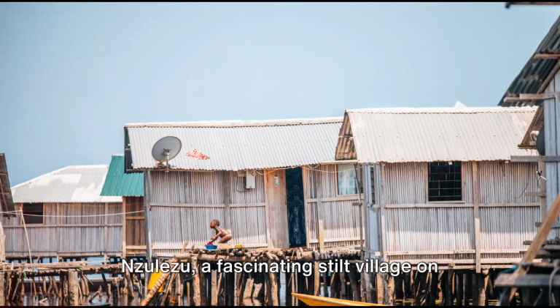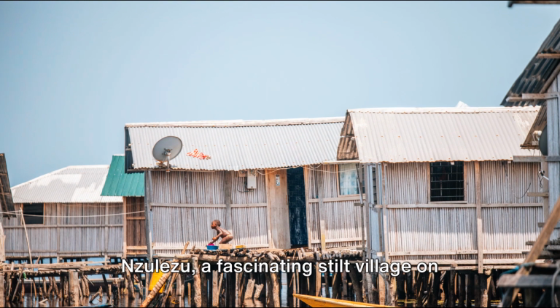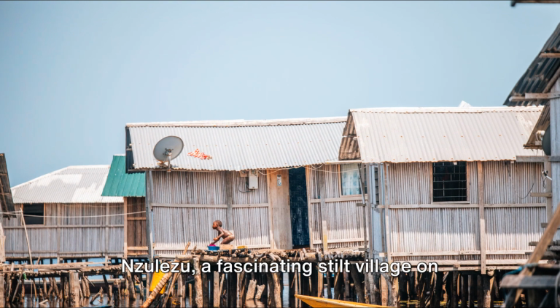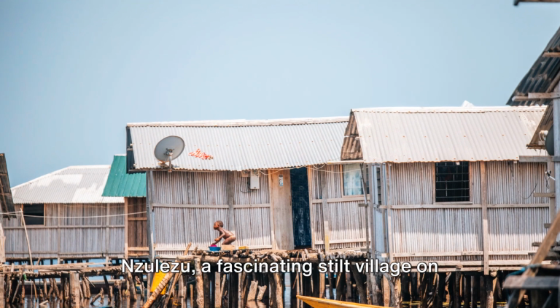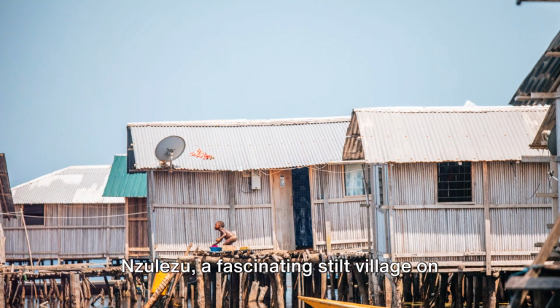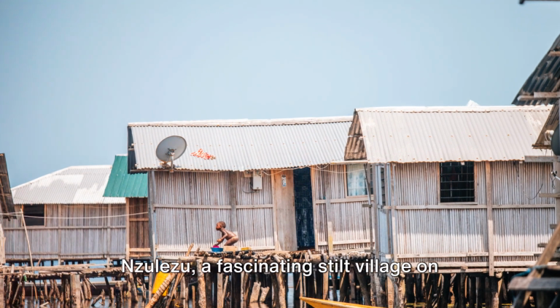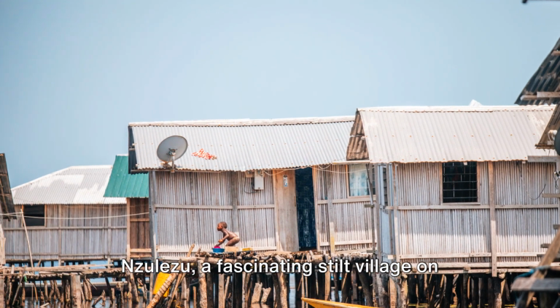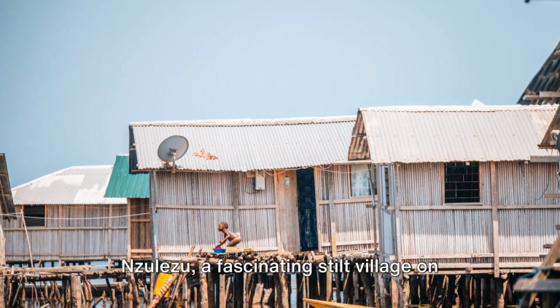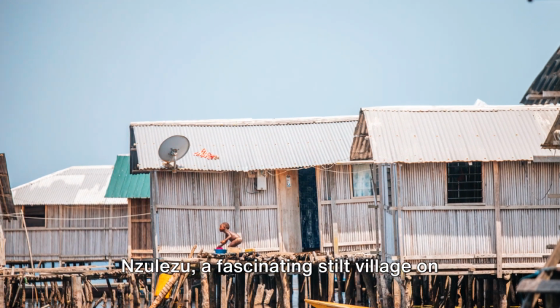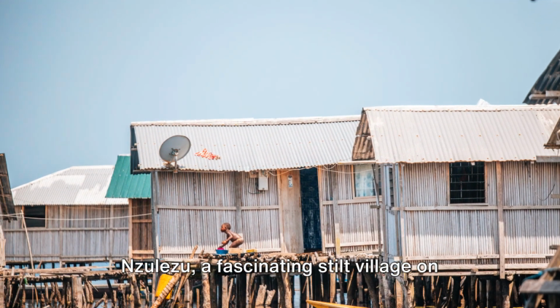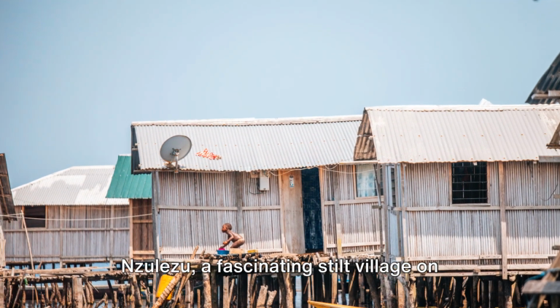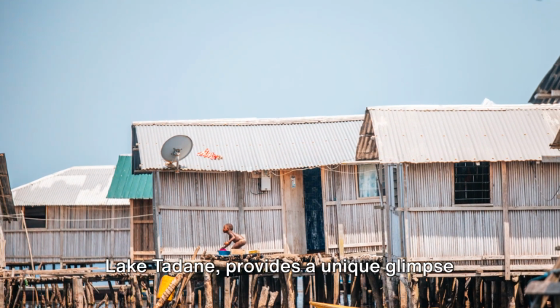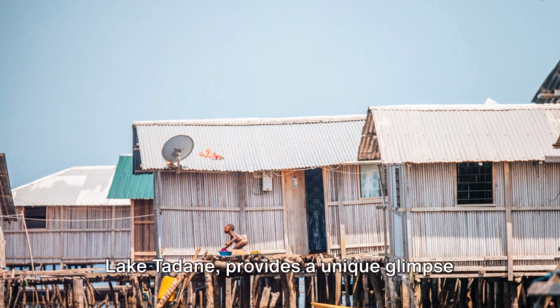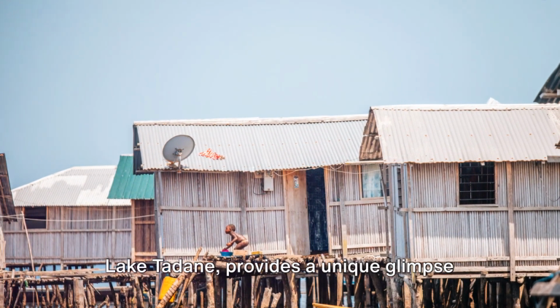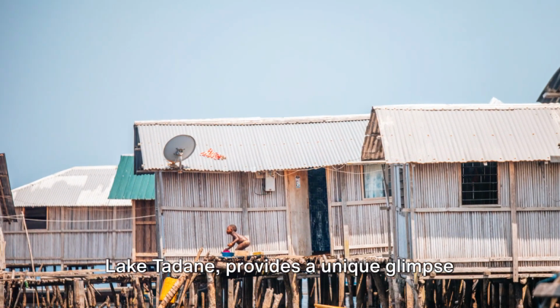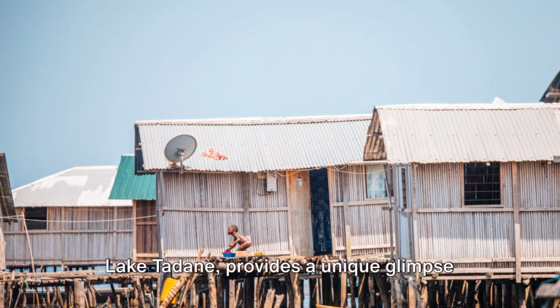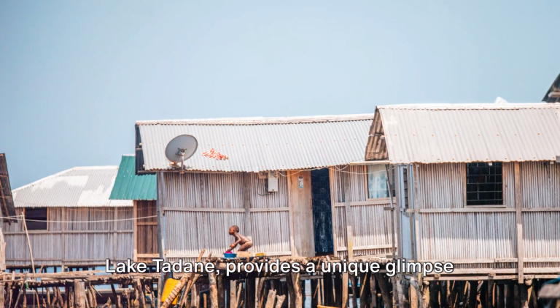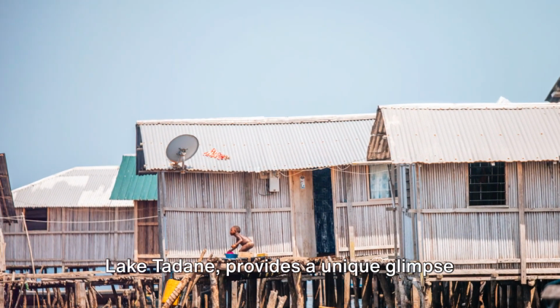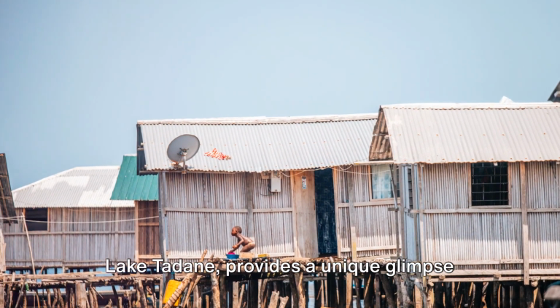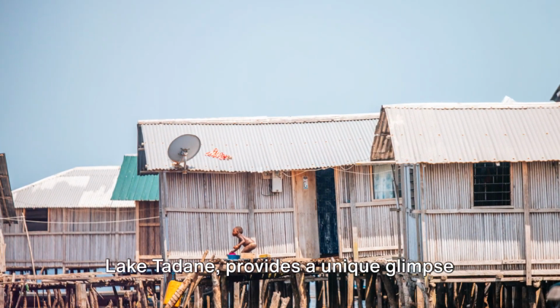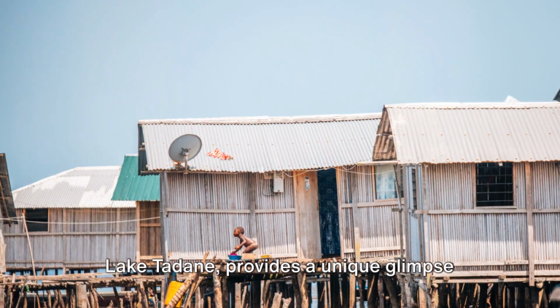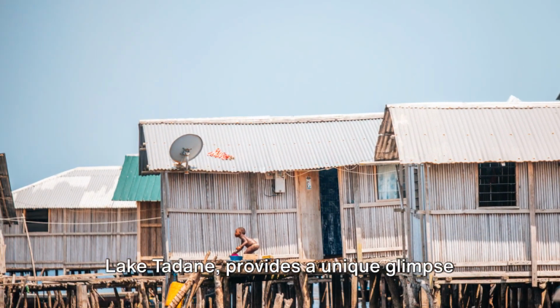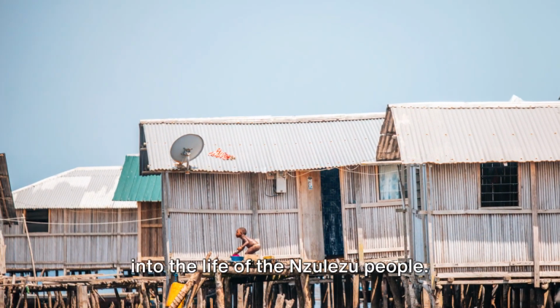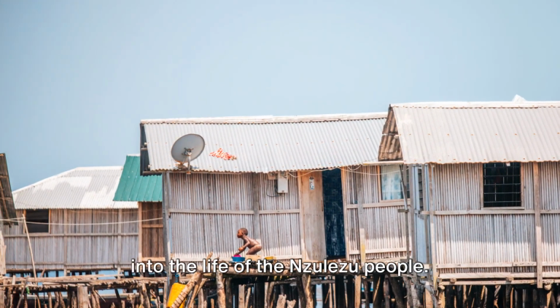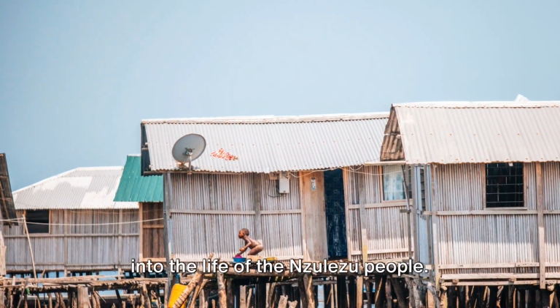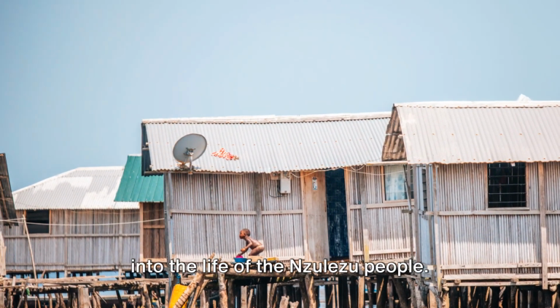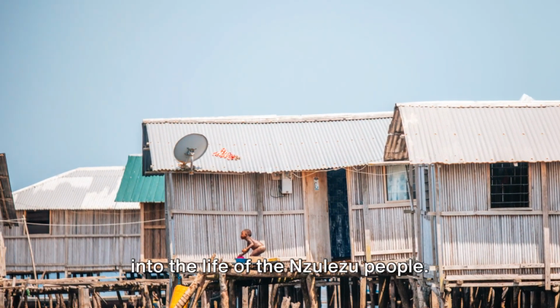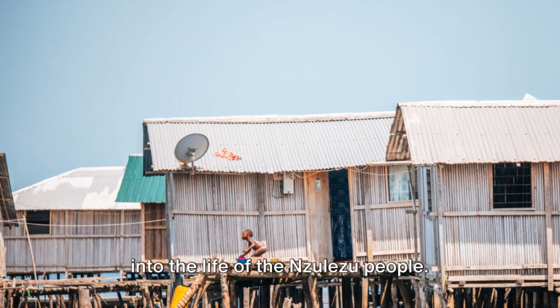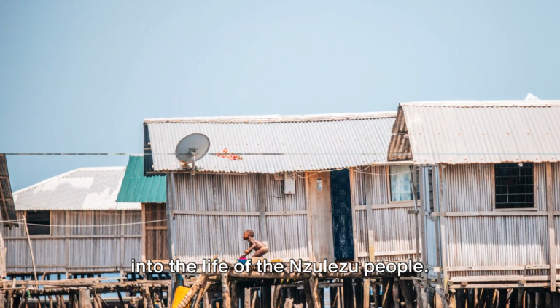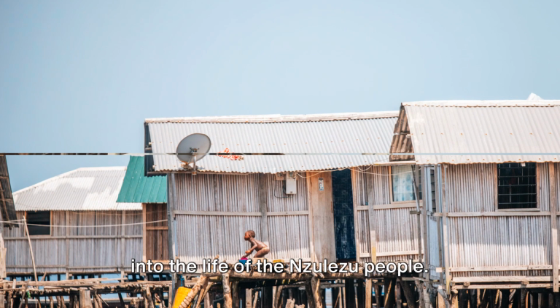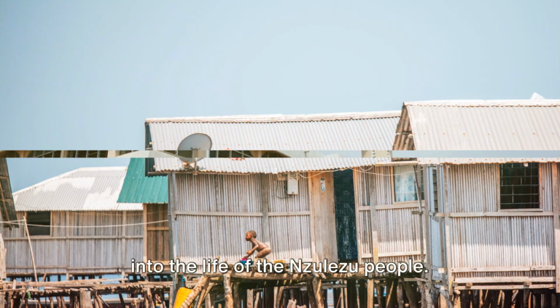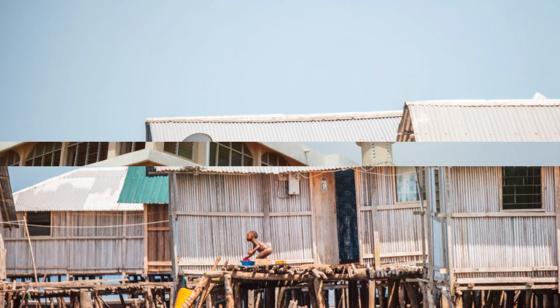Nzulezu, a fascinating stilt village on Lake Tadane, provides a unique glimpse into the life of the Nzulezu people.